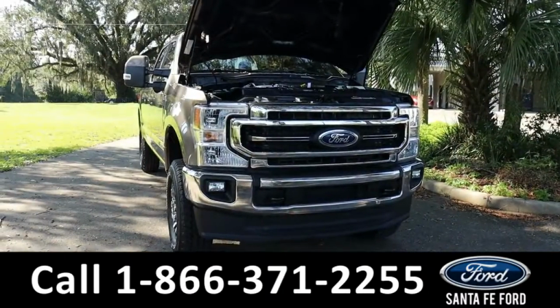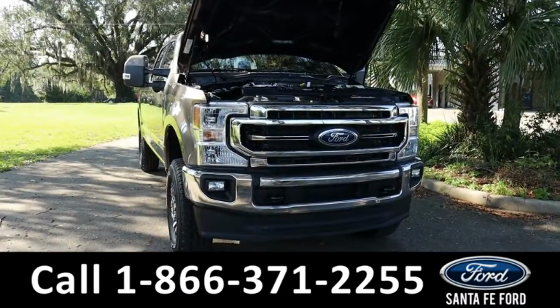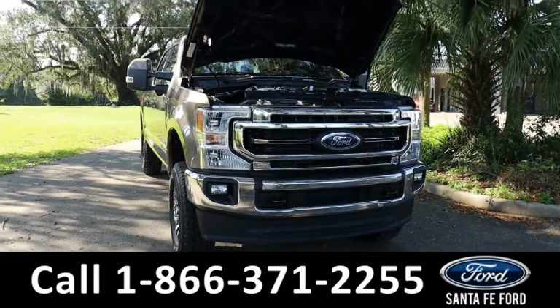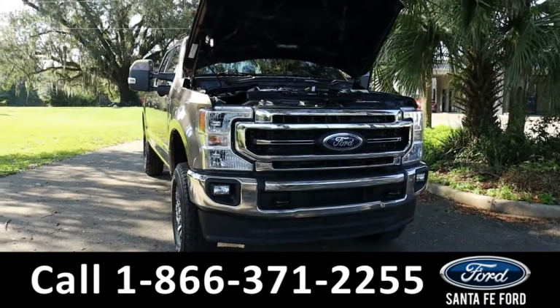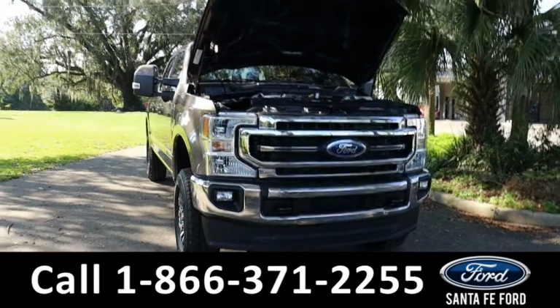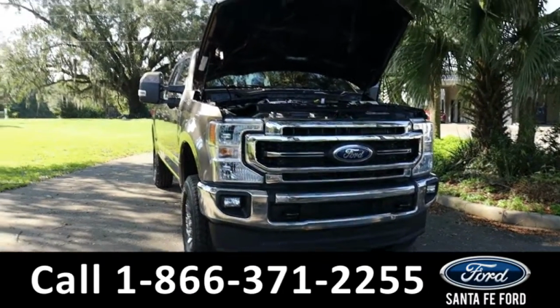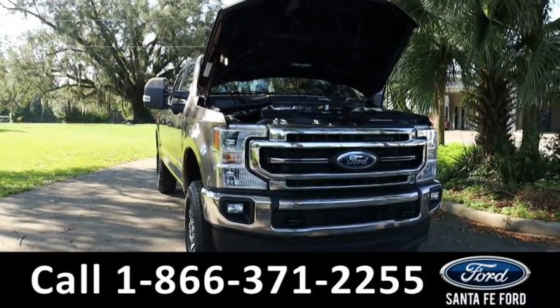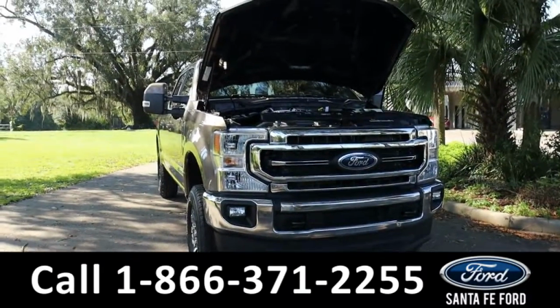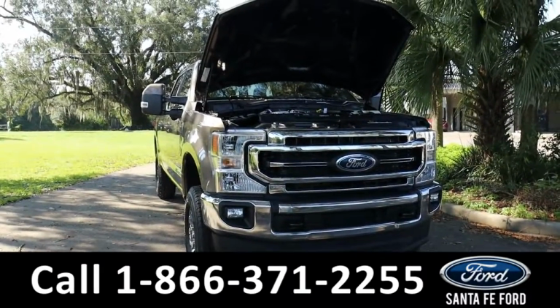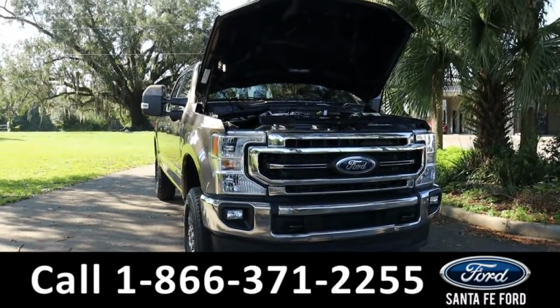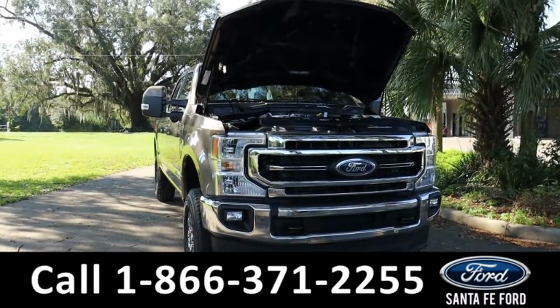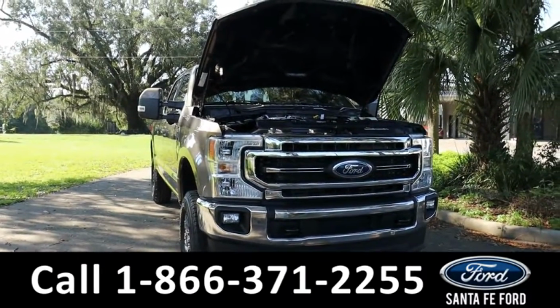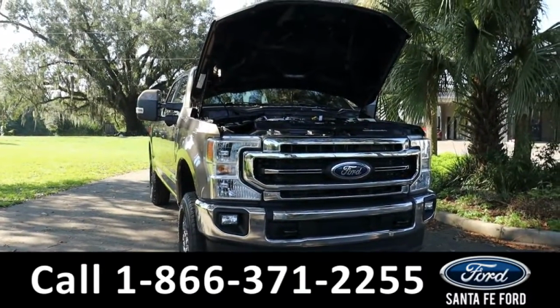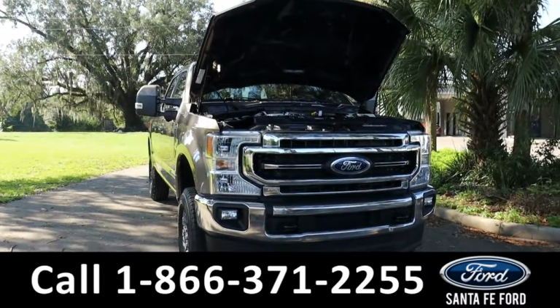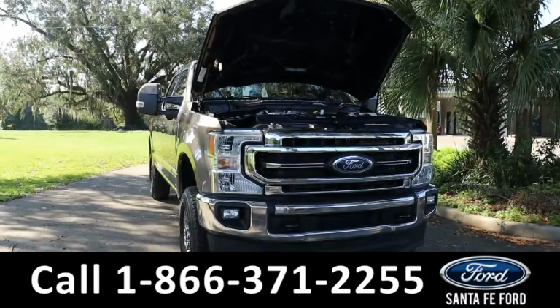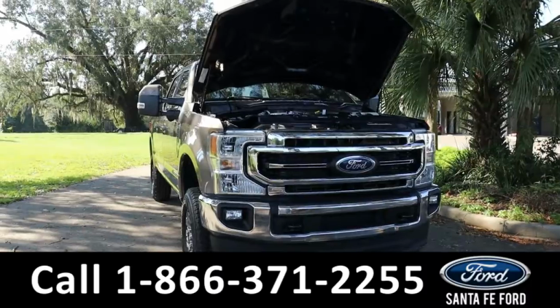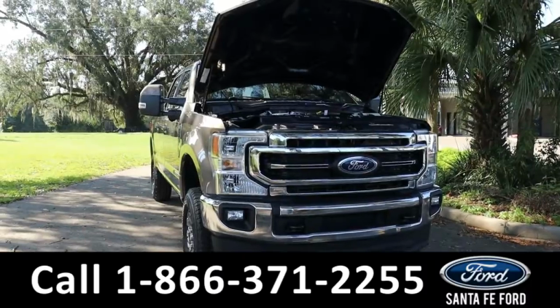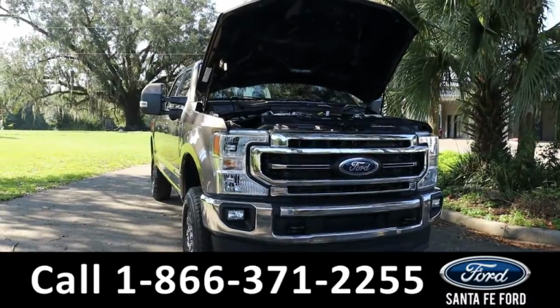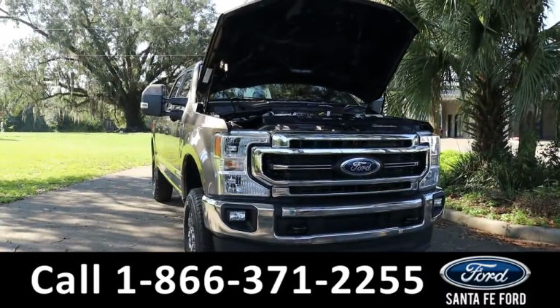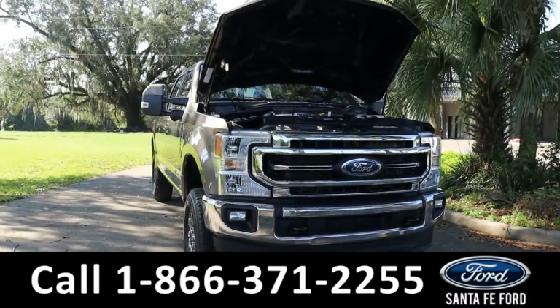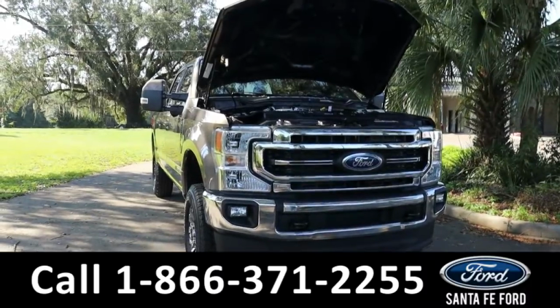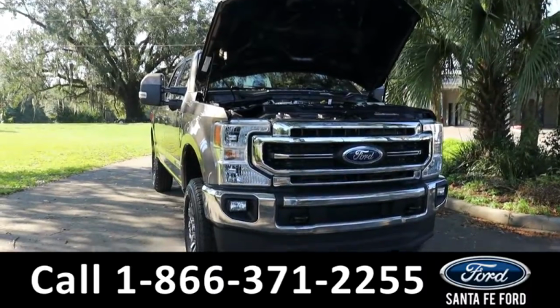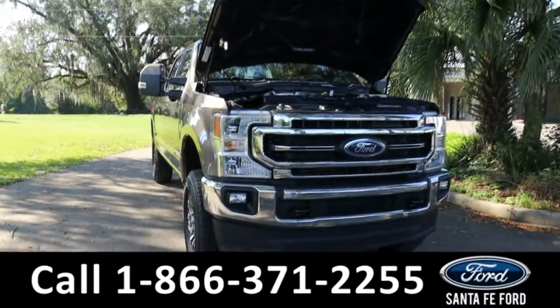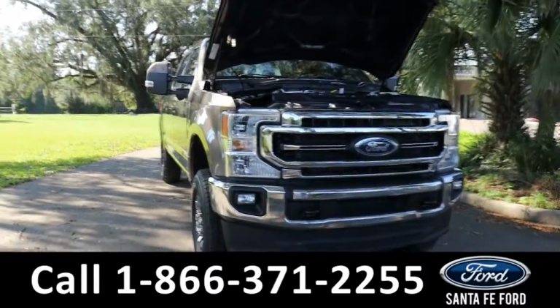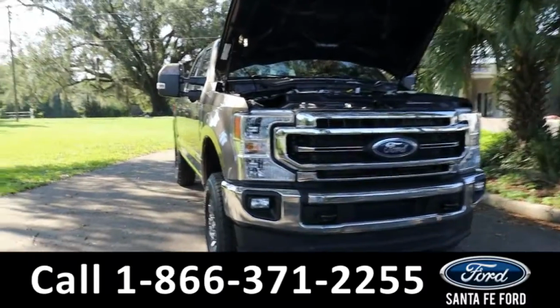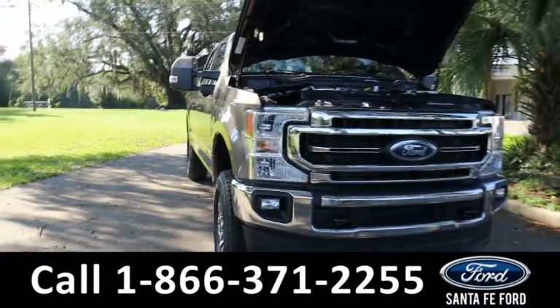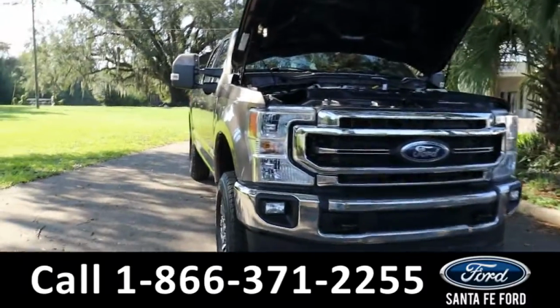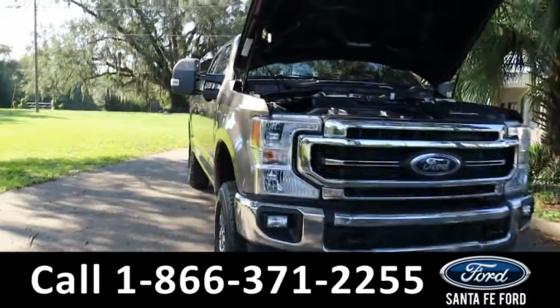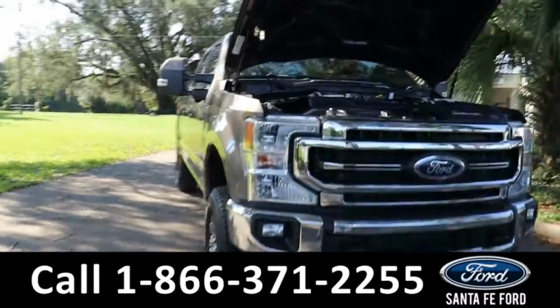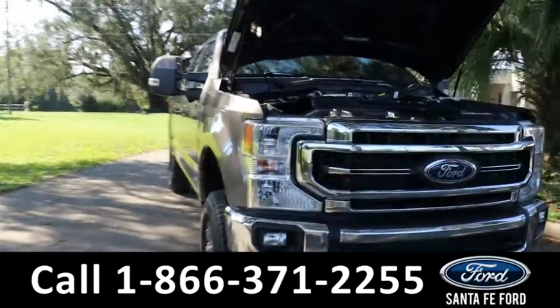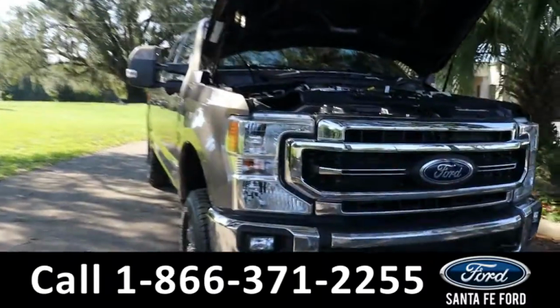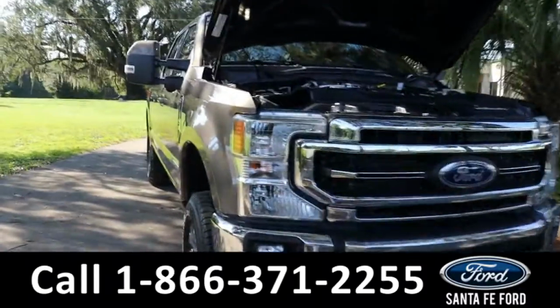Taking a look under the hood, it has a V8 6.7-liter engine.